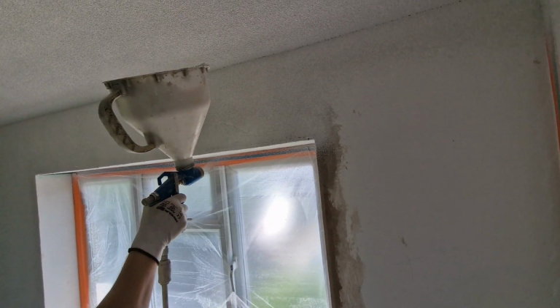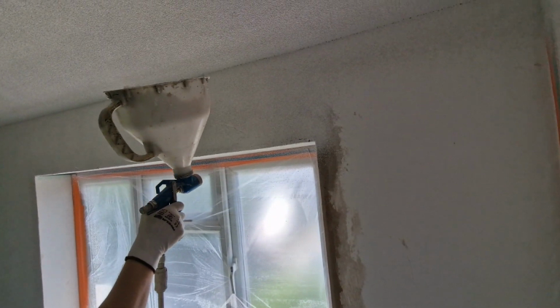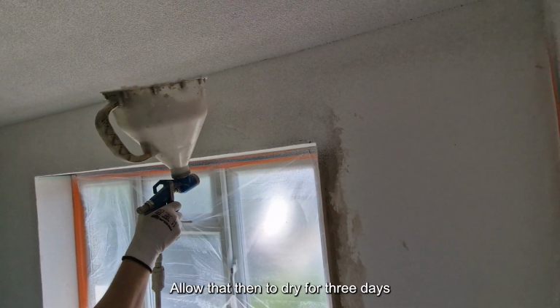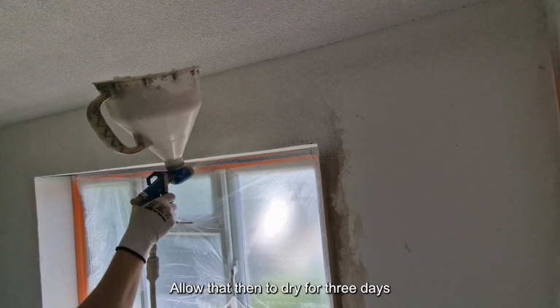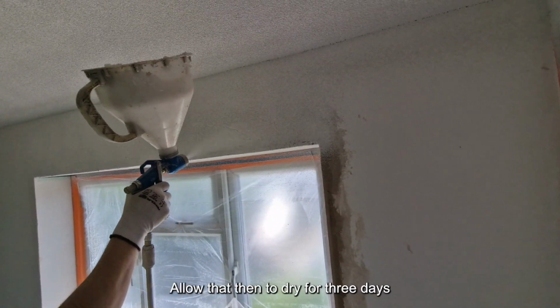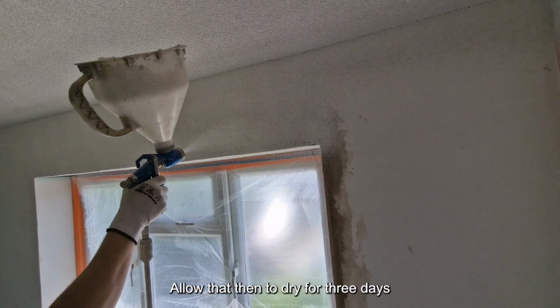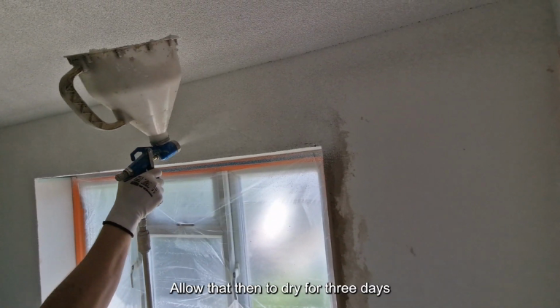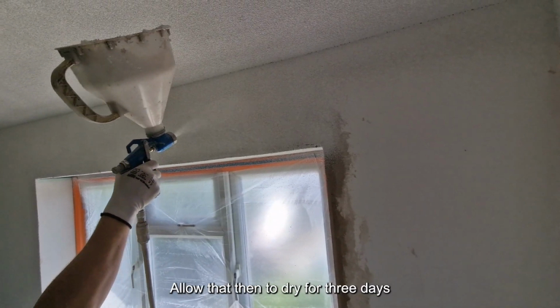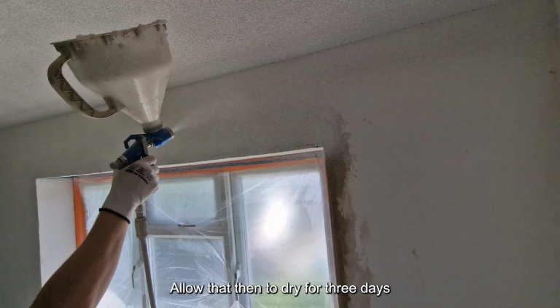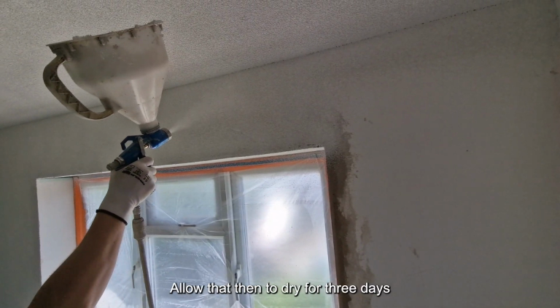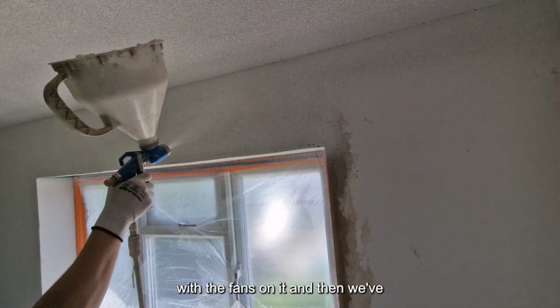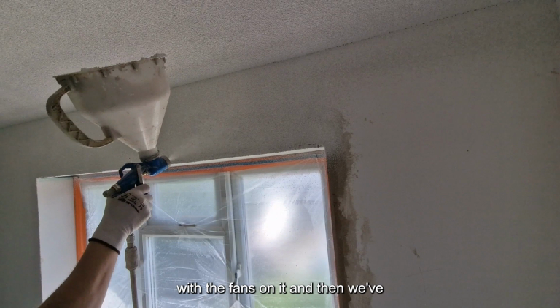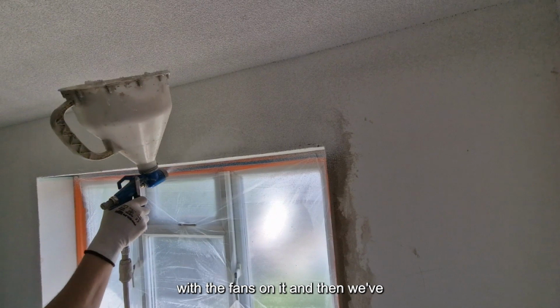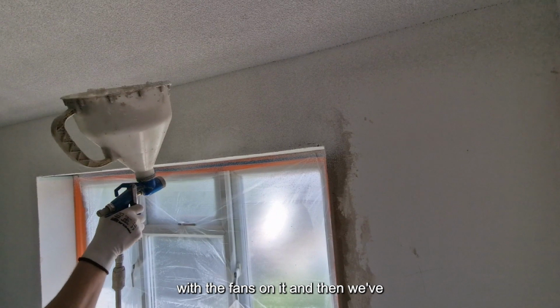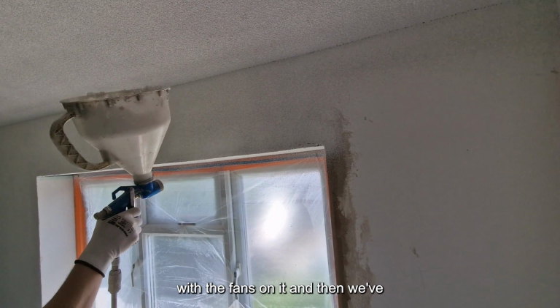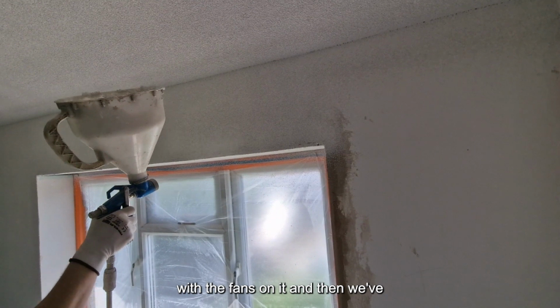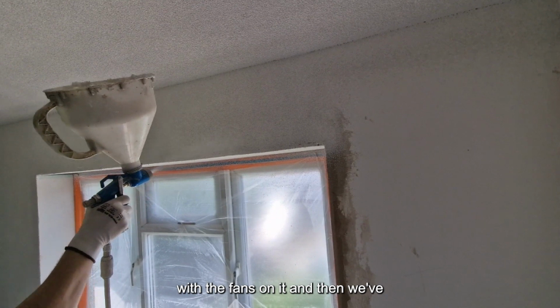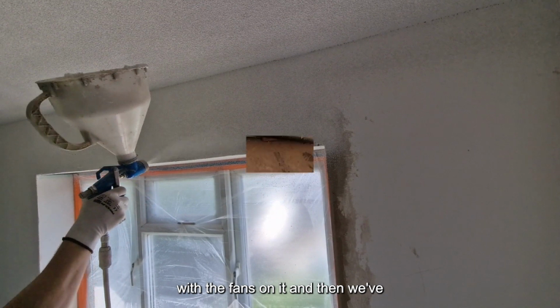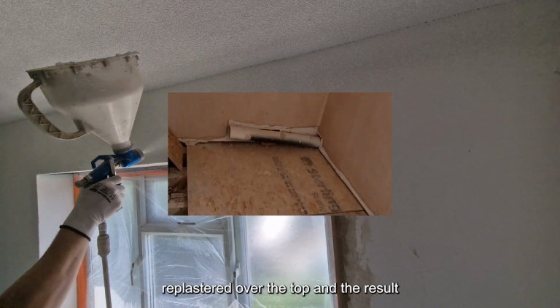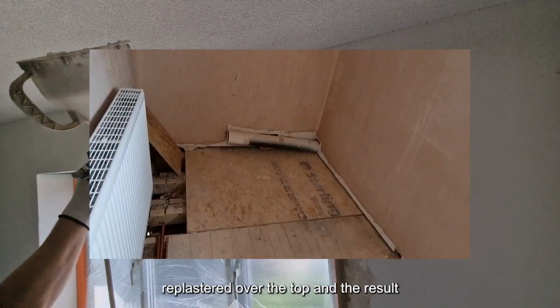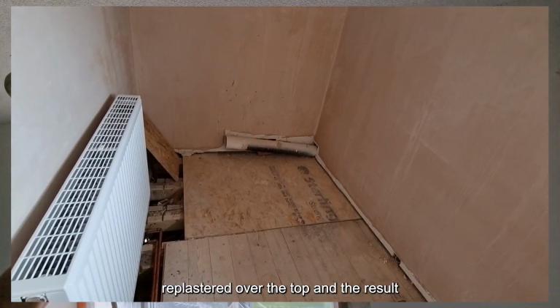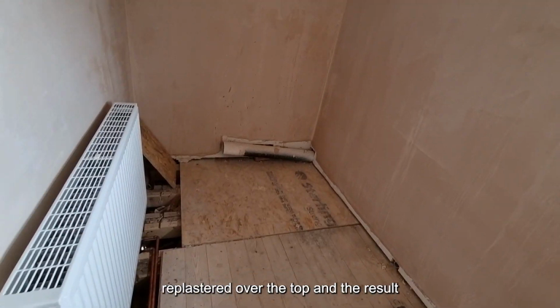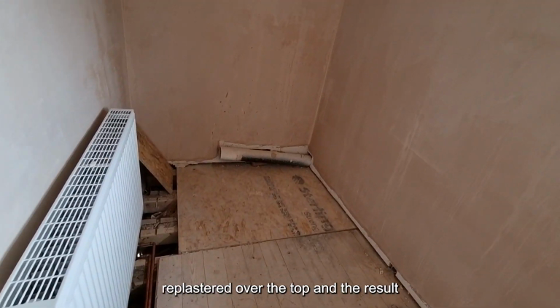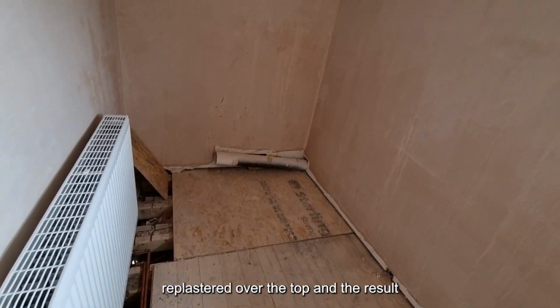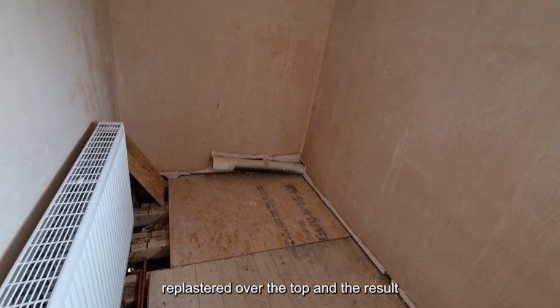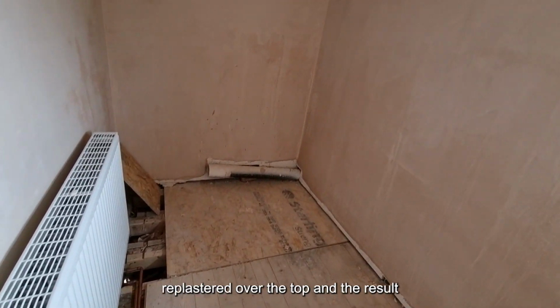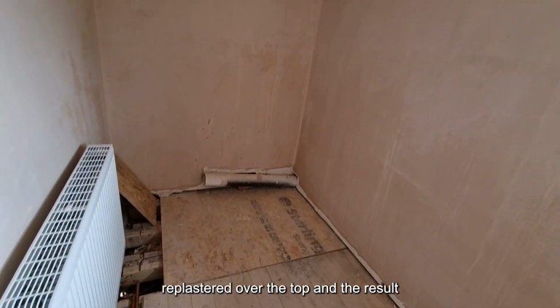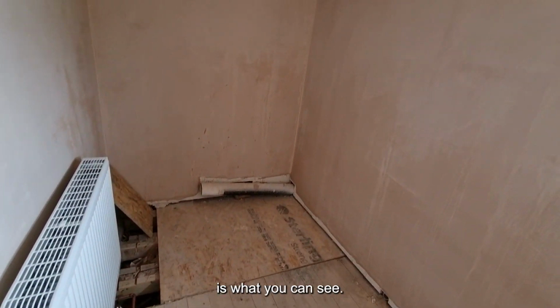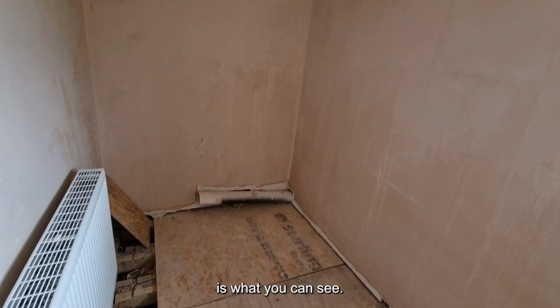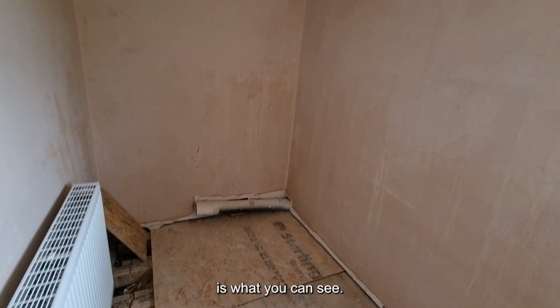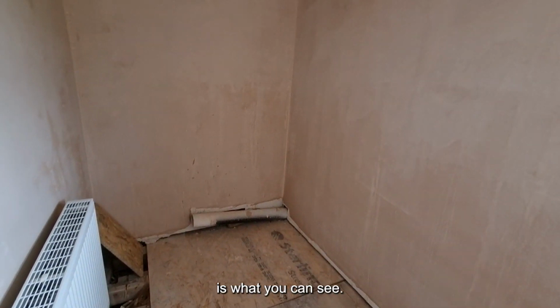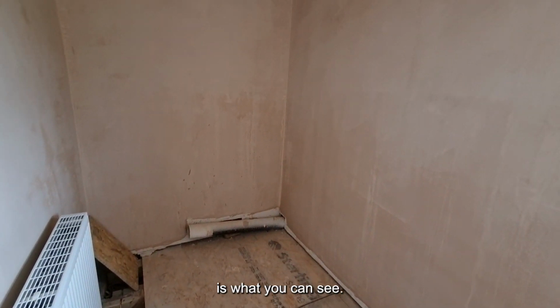We allowed that then to dry for three days with the fan on it, and then we re-plastered over the top, and the result is what you can see.